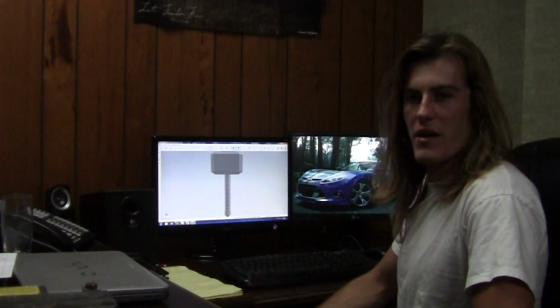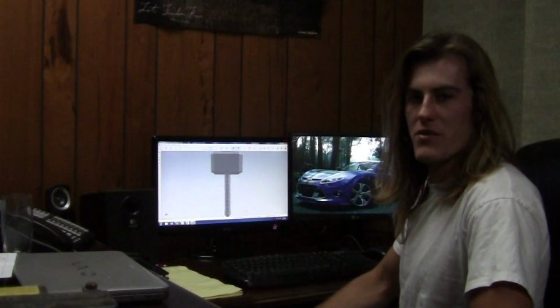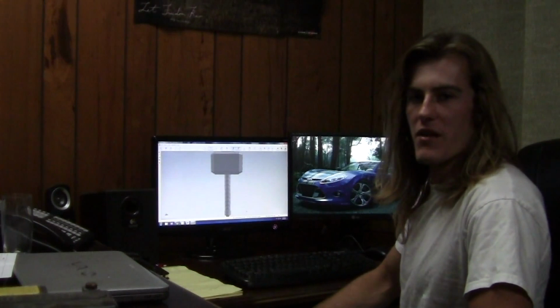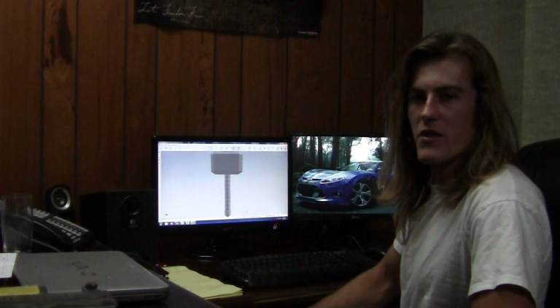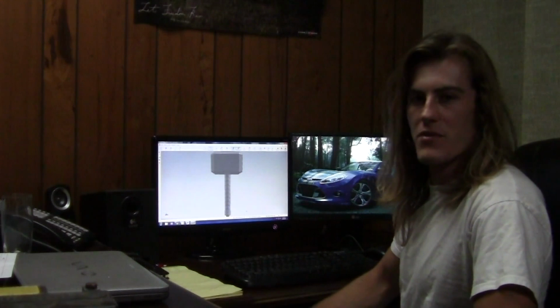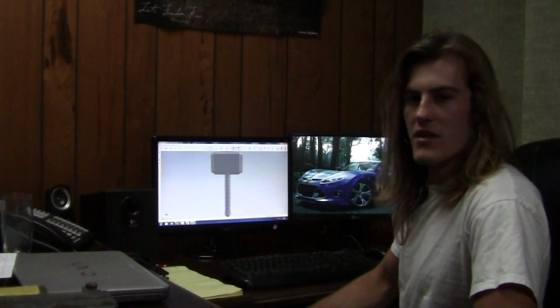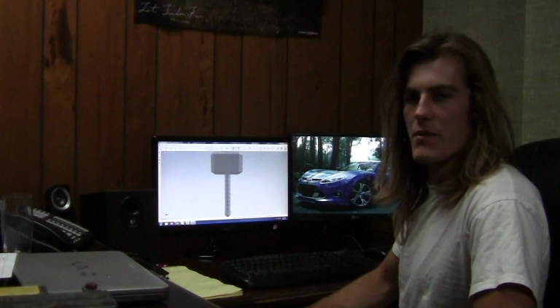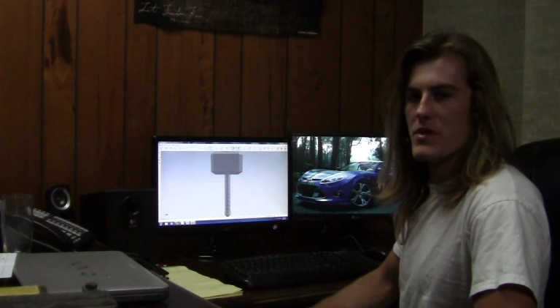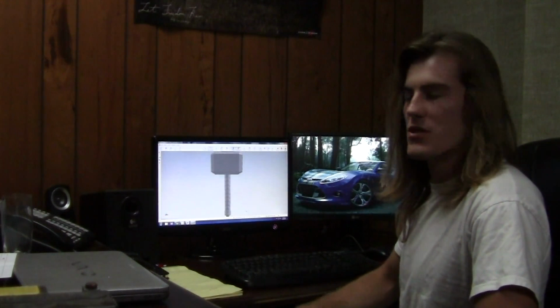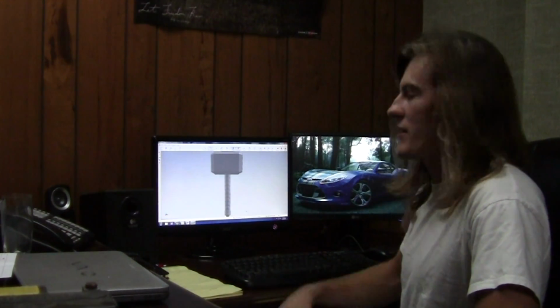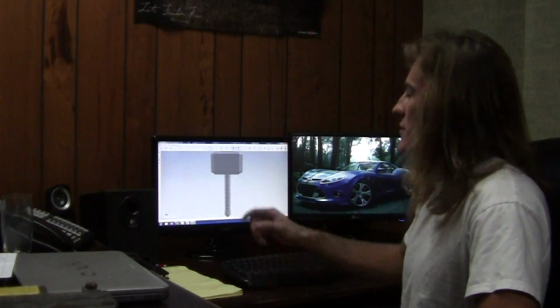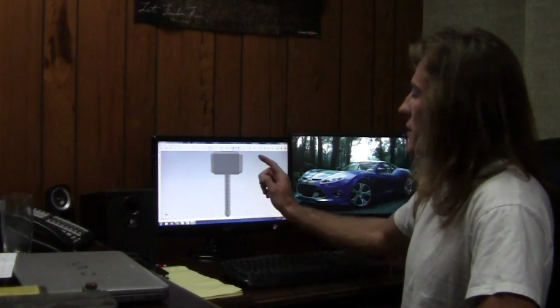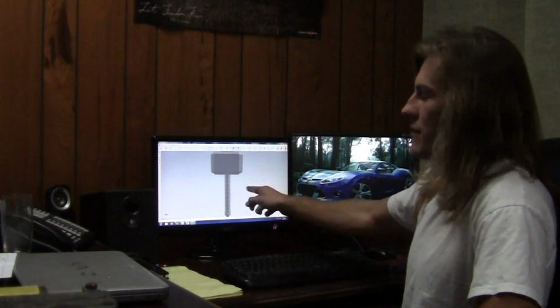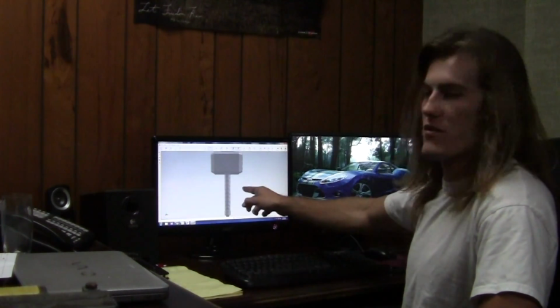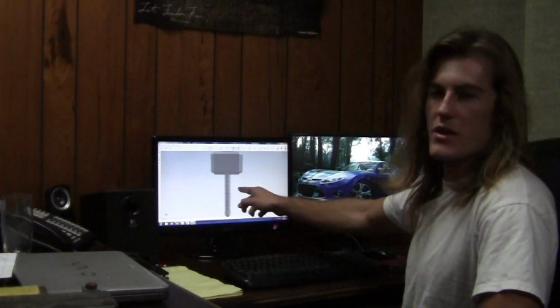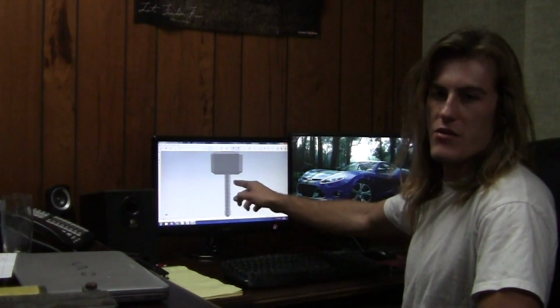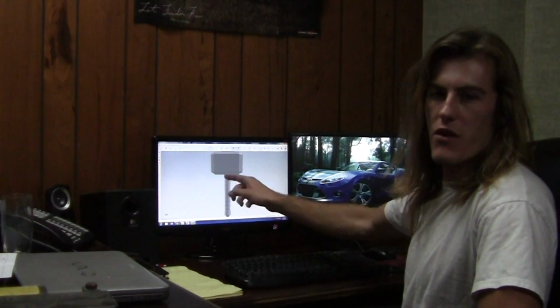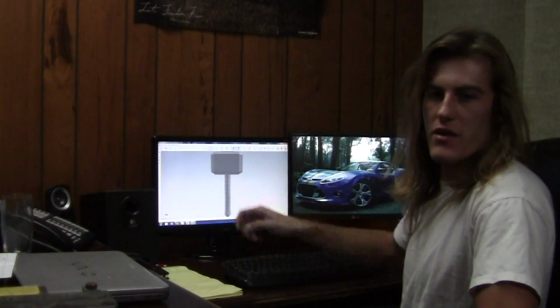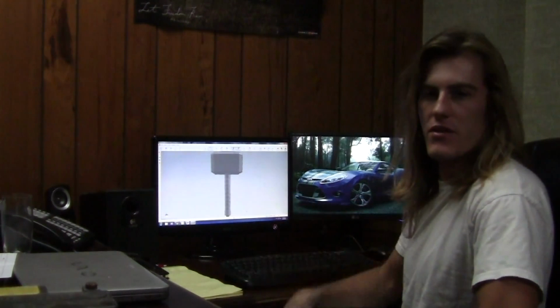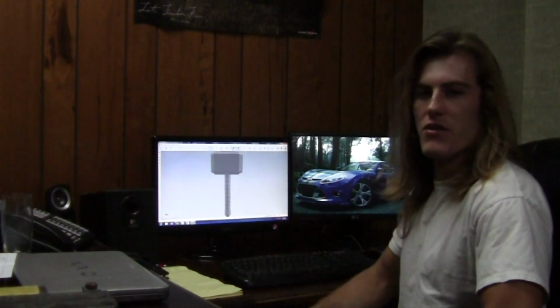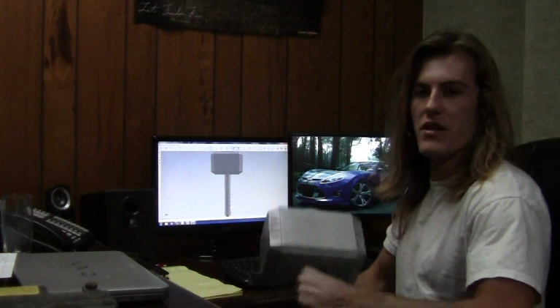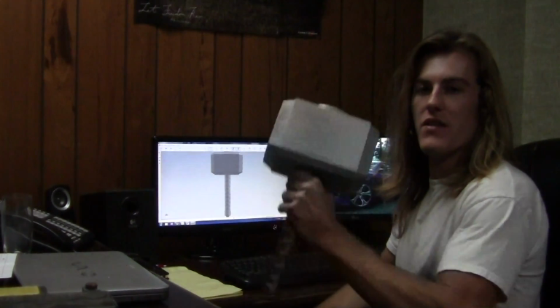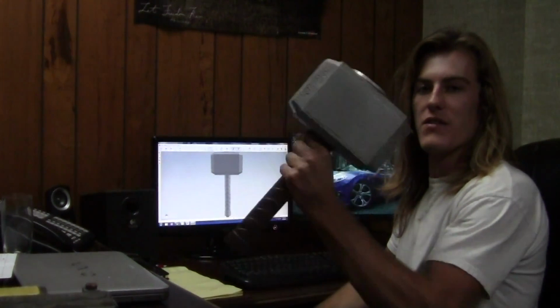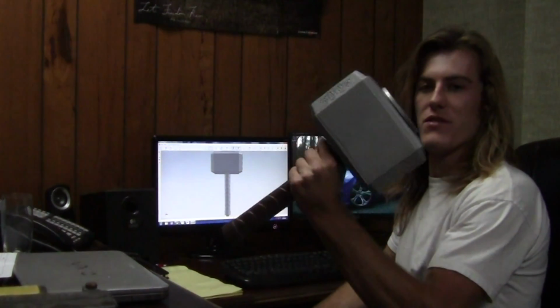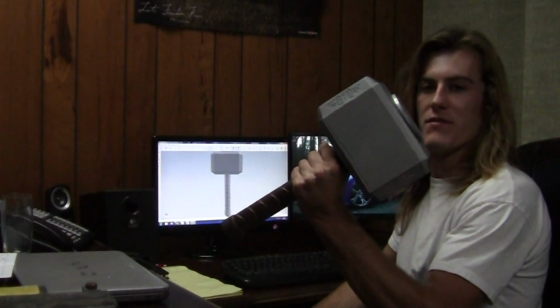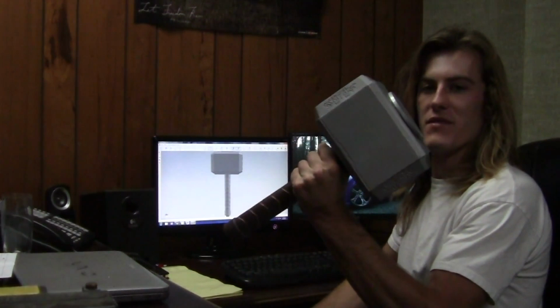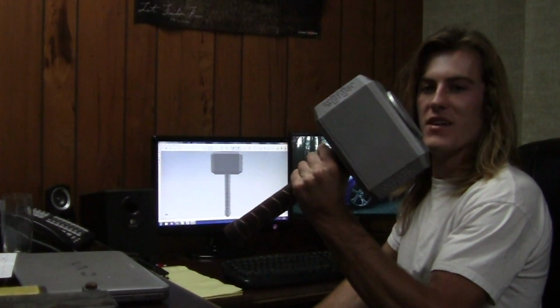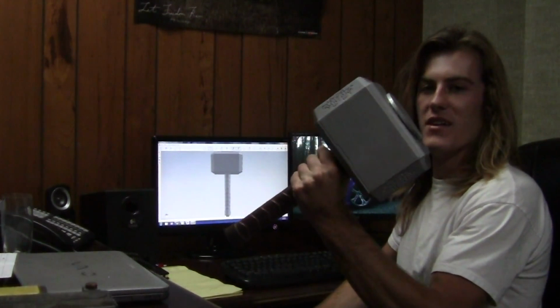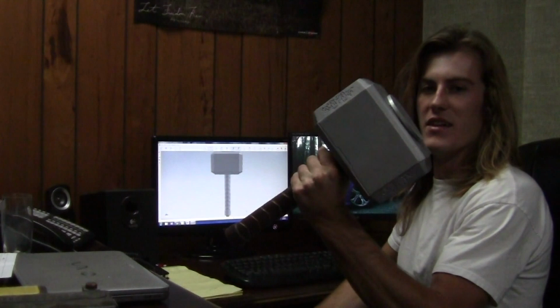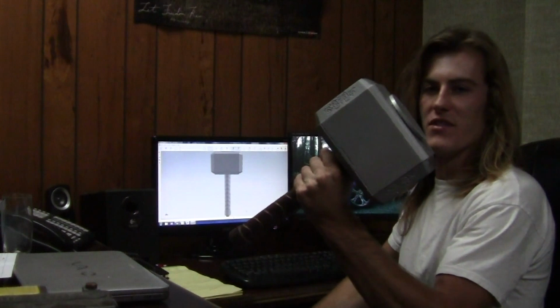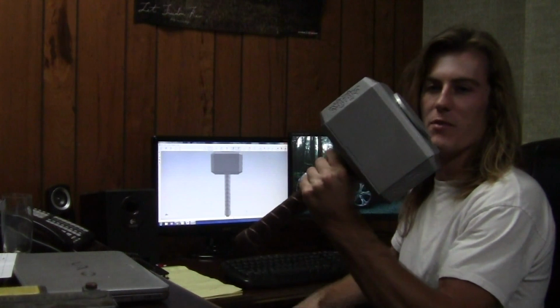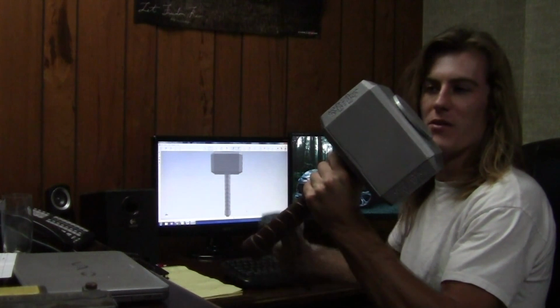My name is Garim Phillips and today I'm going to be showing you how I took this 3D drawing and turned it into this. And yes, it is metal.